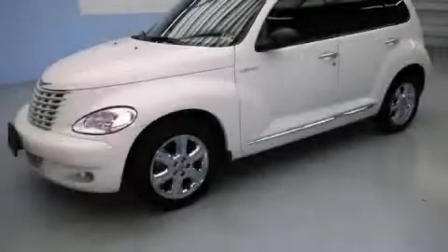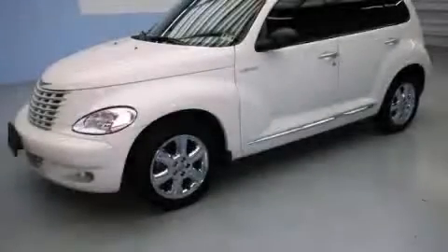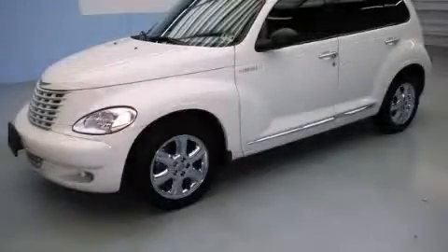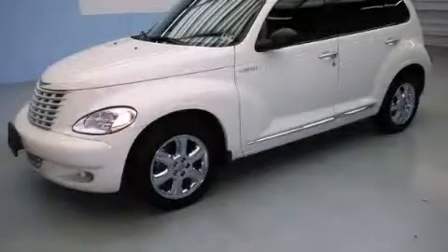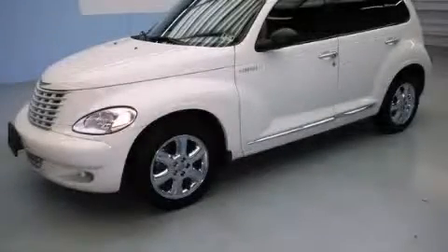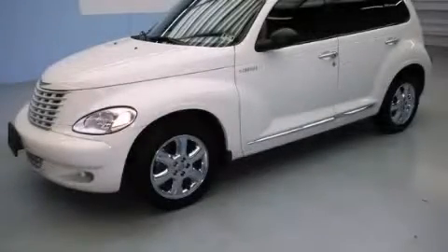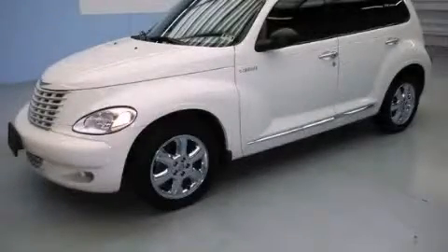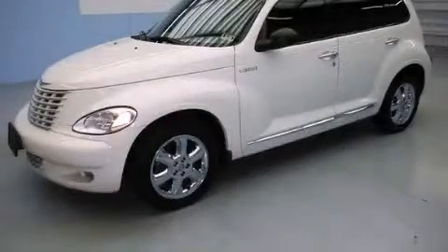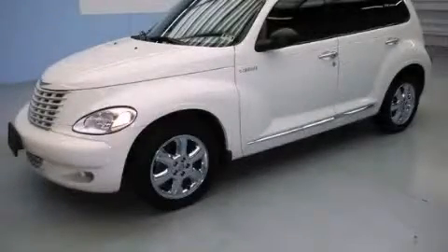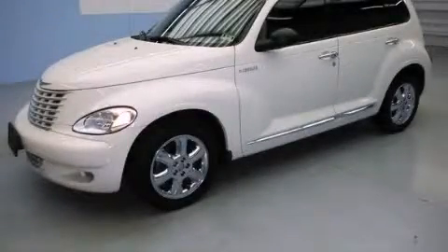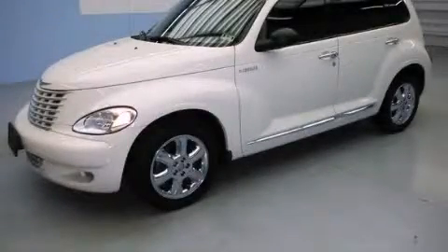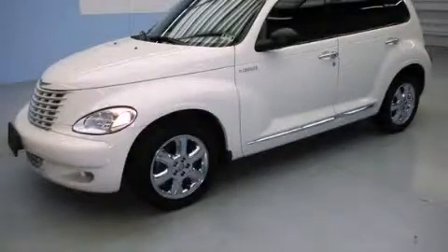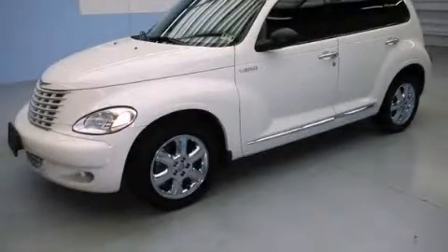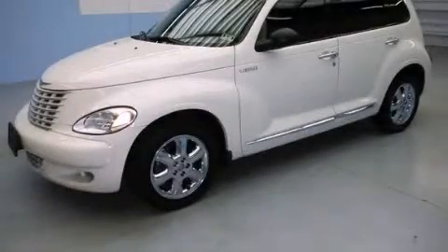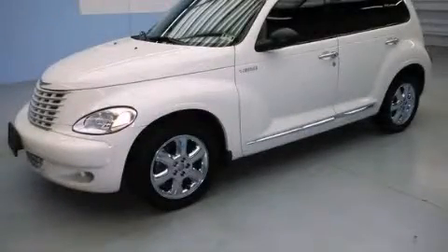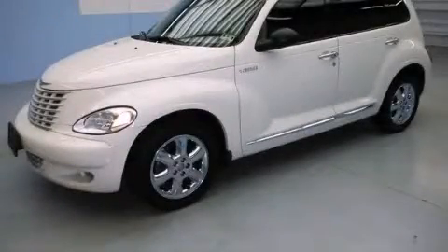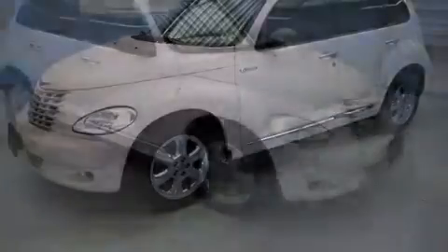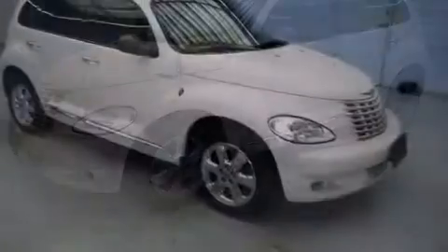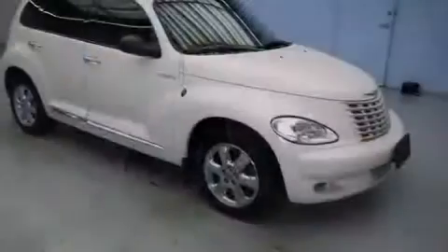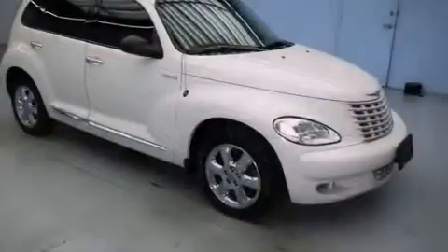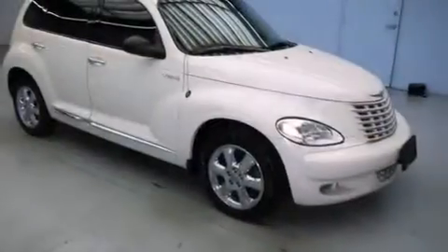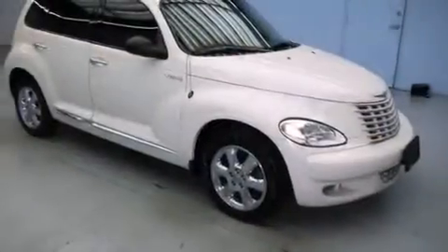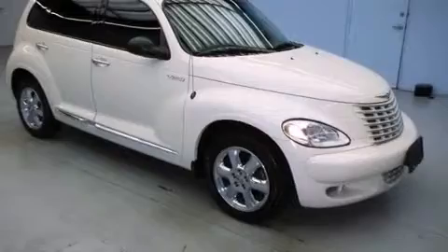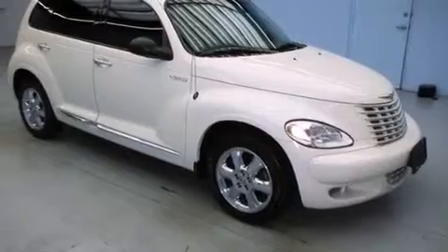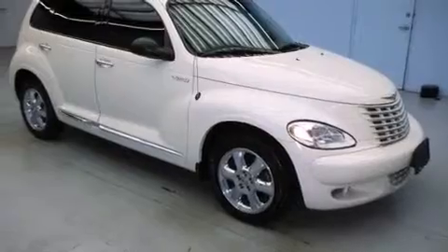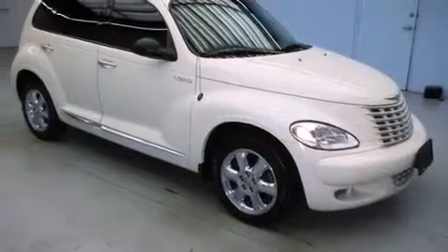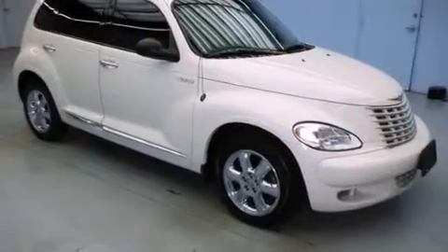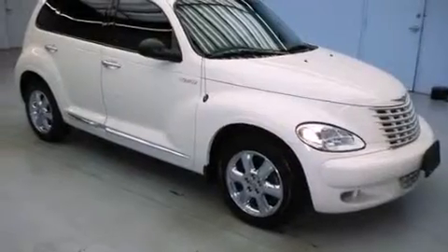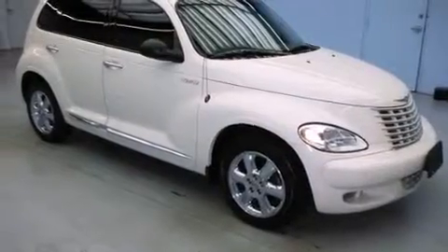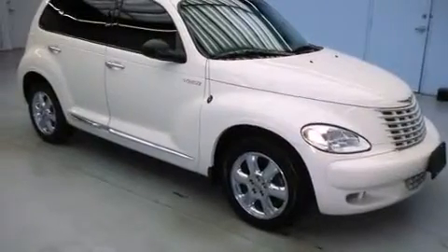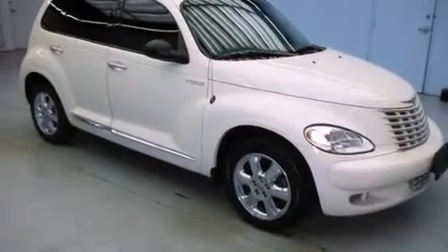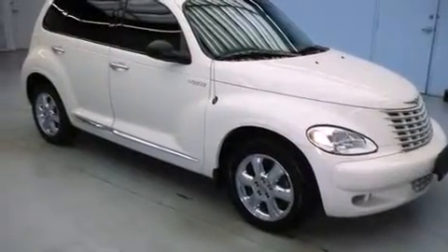This is a 2005 Chrysler PT Cruiser — space, utility and fun in one unique package.